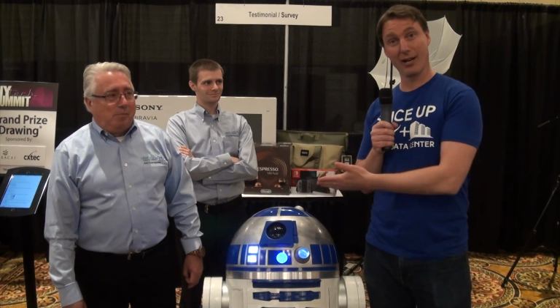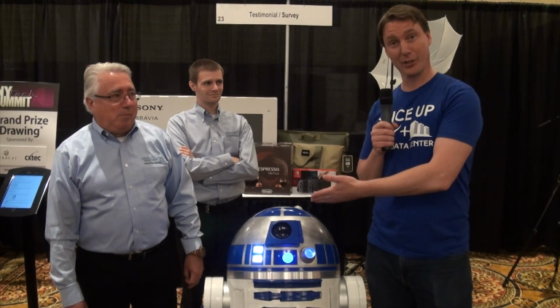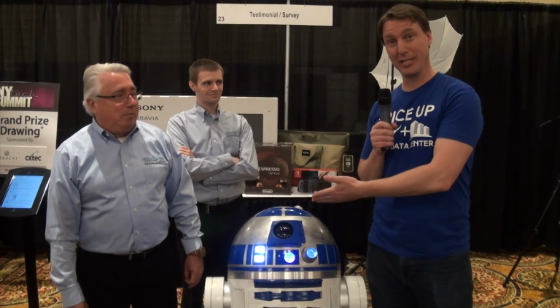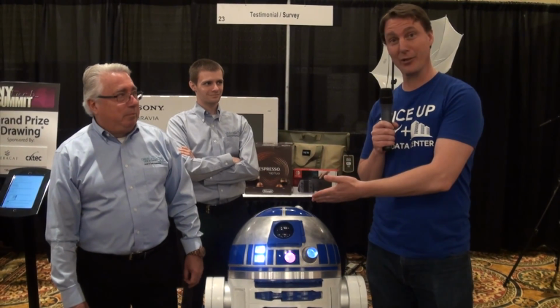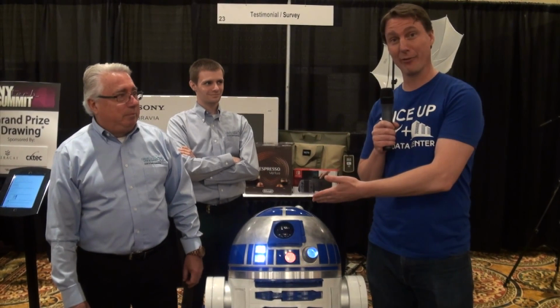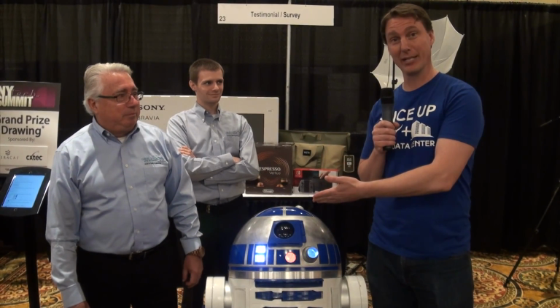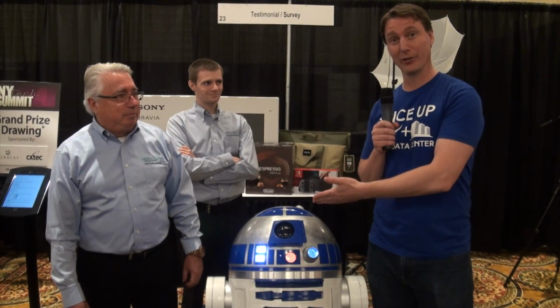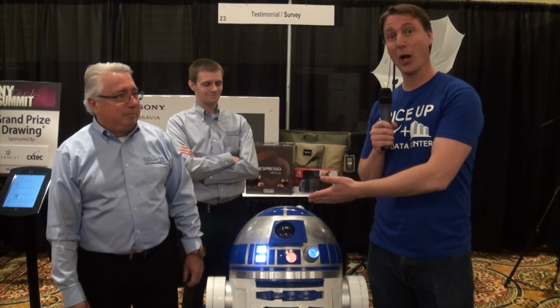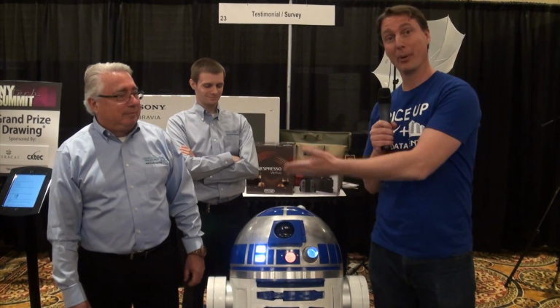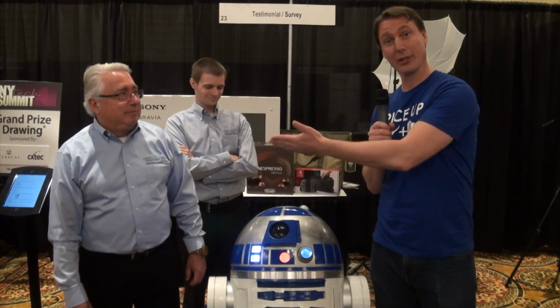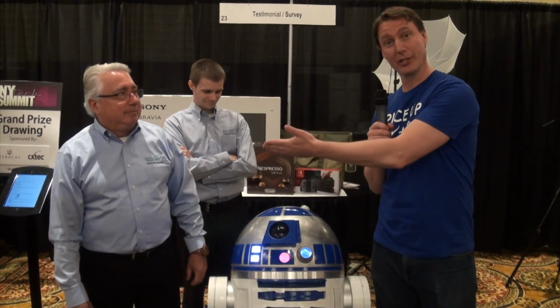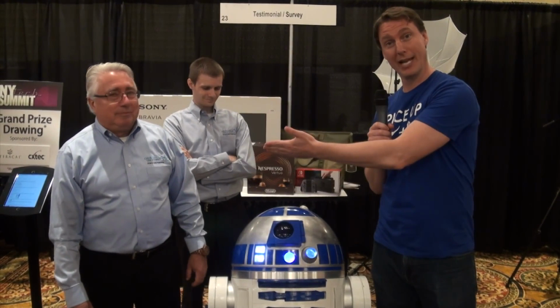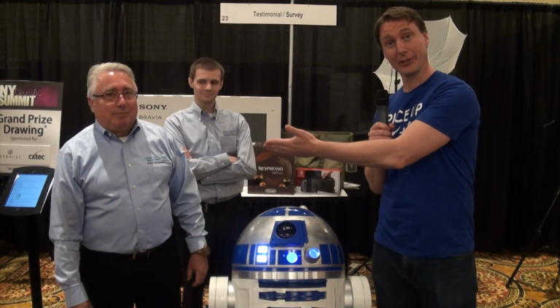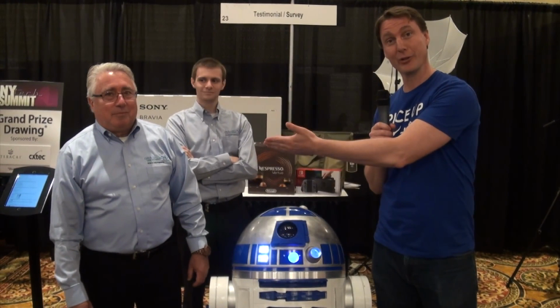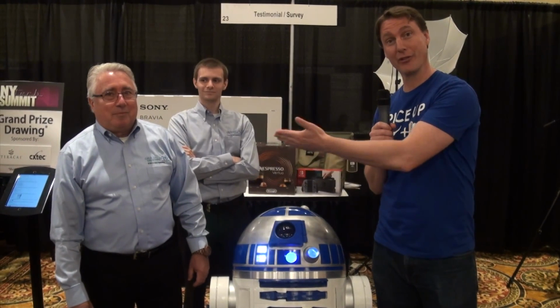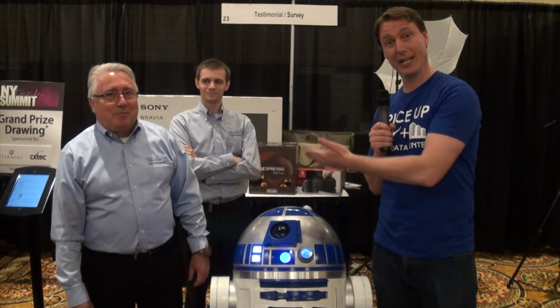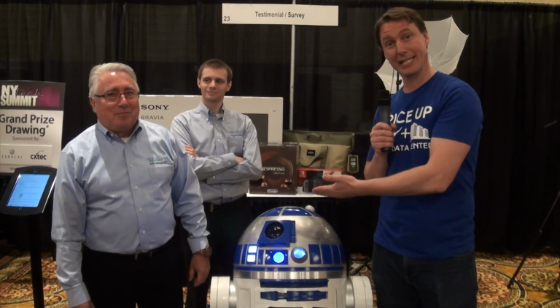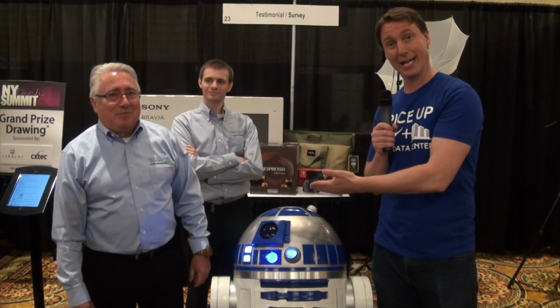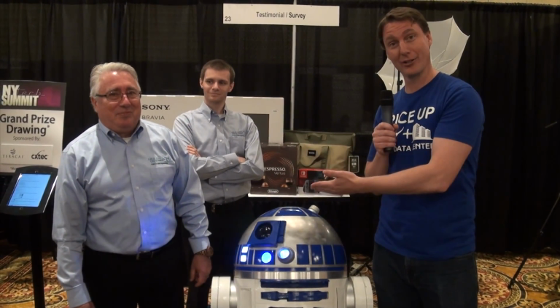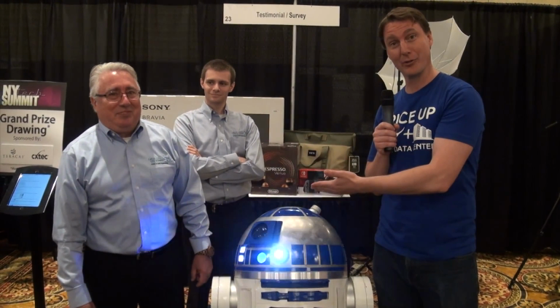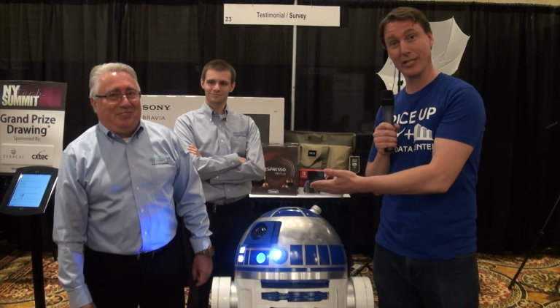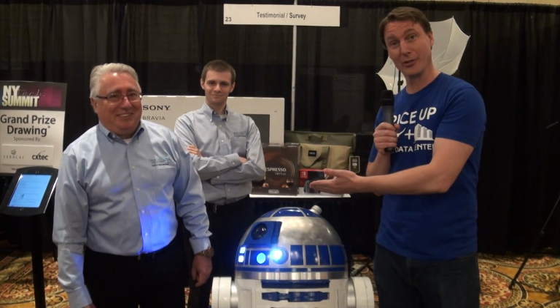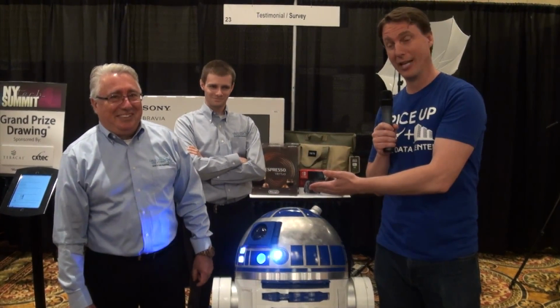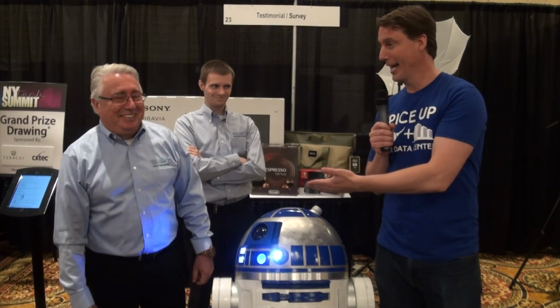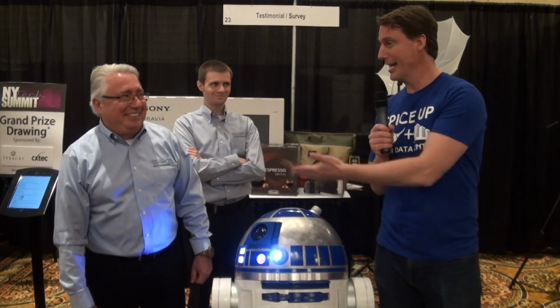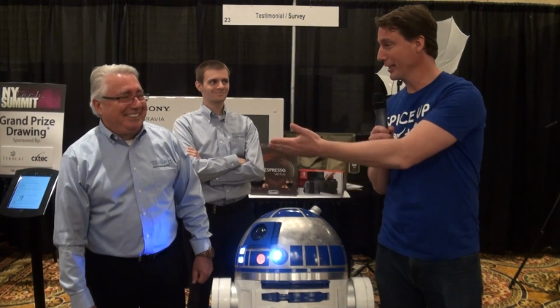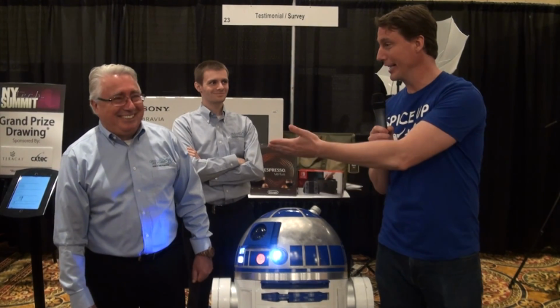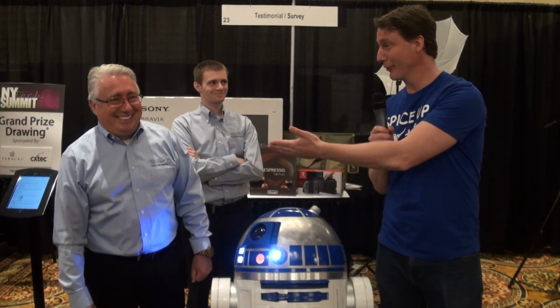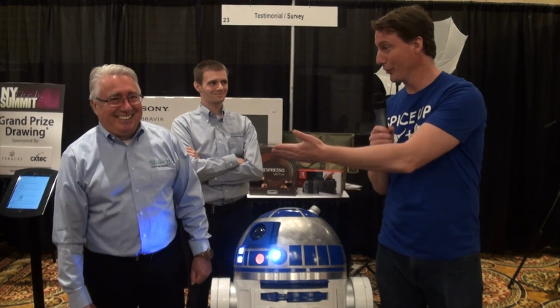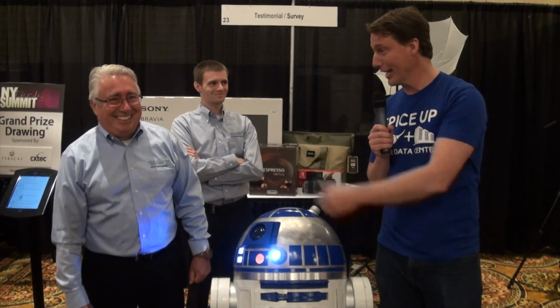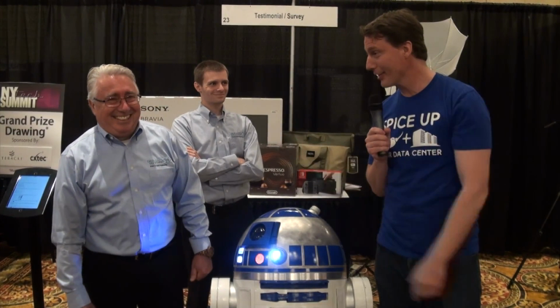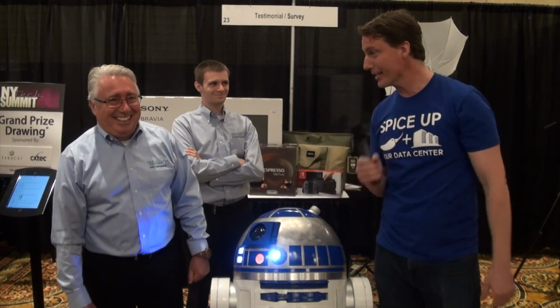Got R2D2, everybody knows, but the original actor who used to fit inside R2D2. Hey, you want to get in for old time's sake?